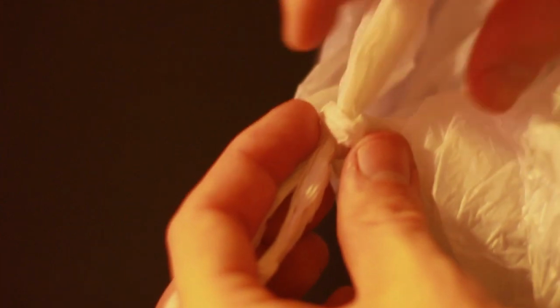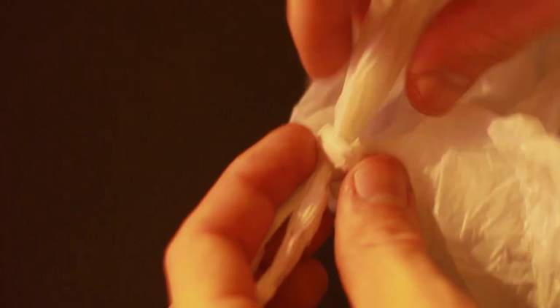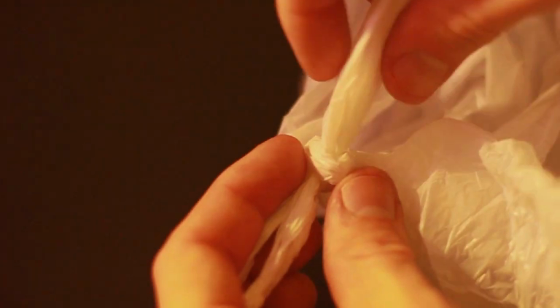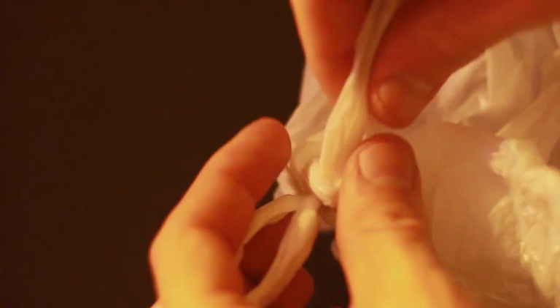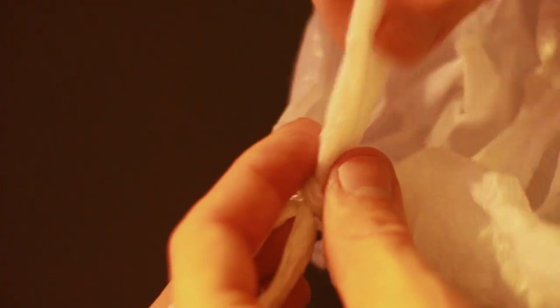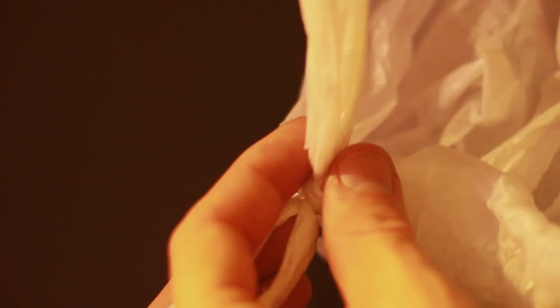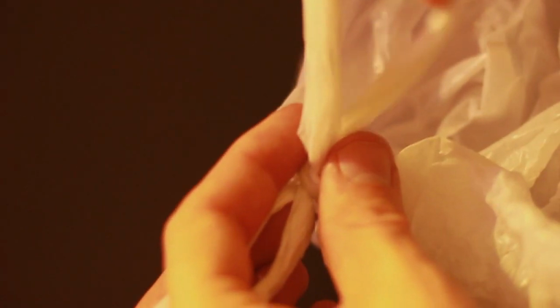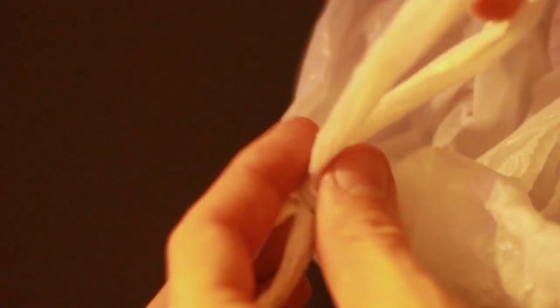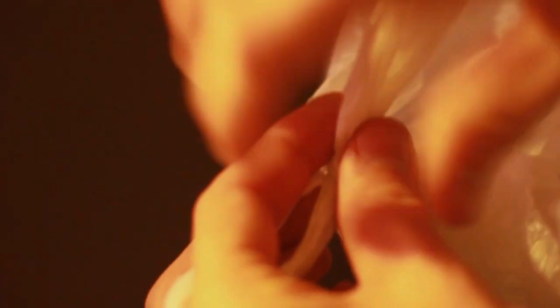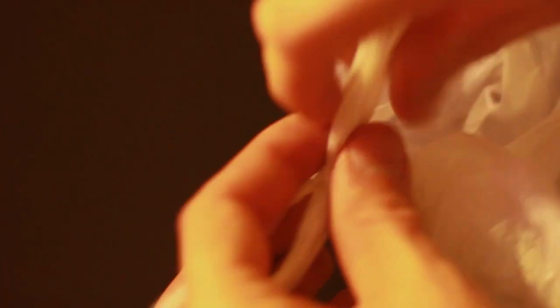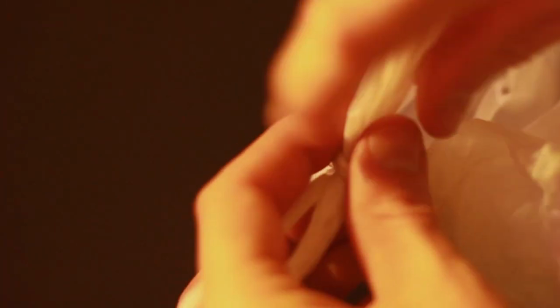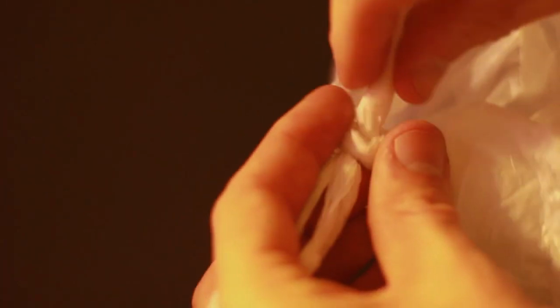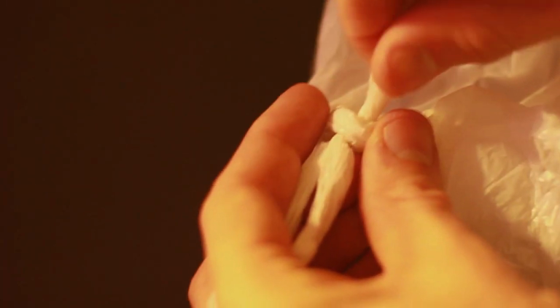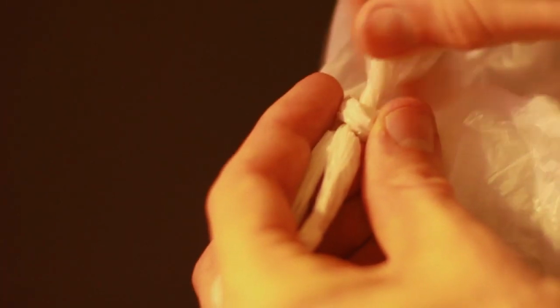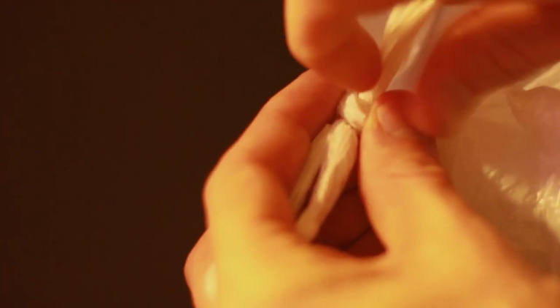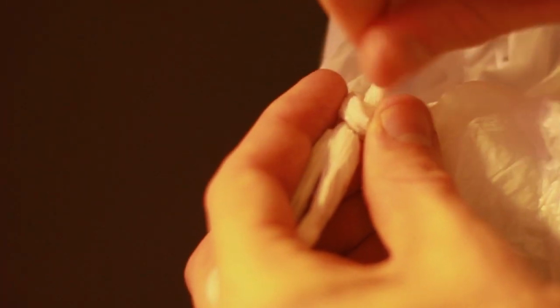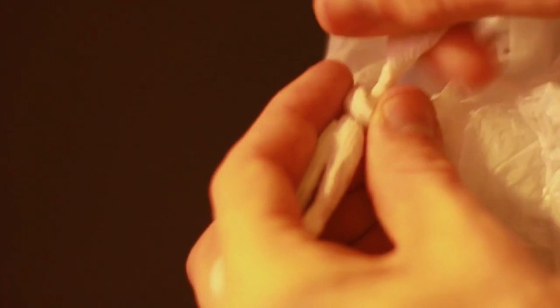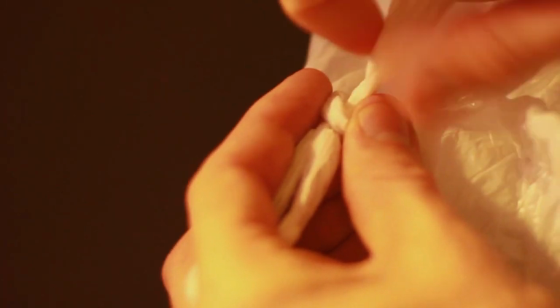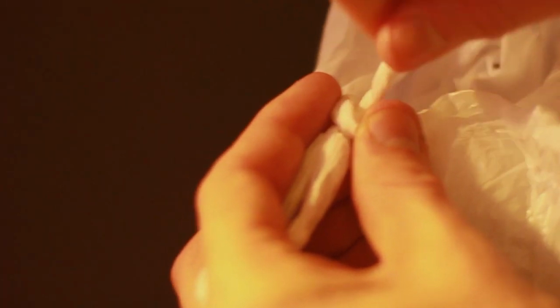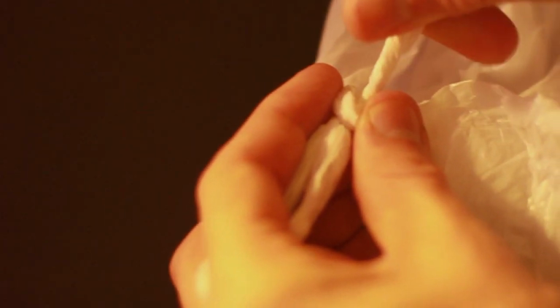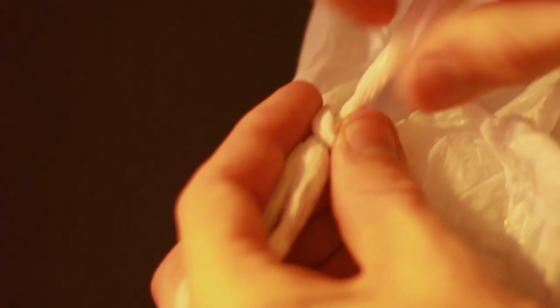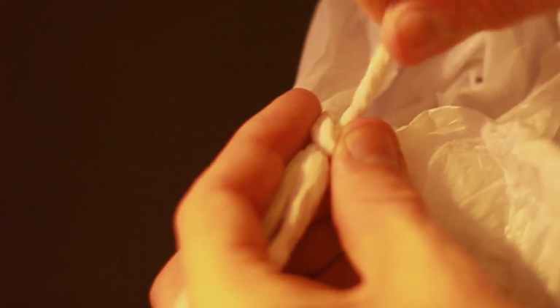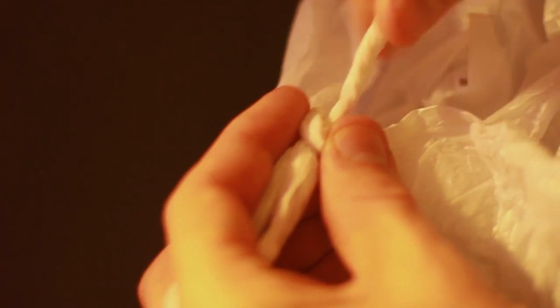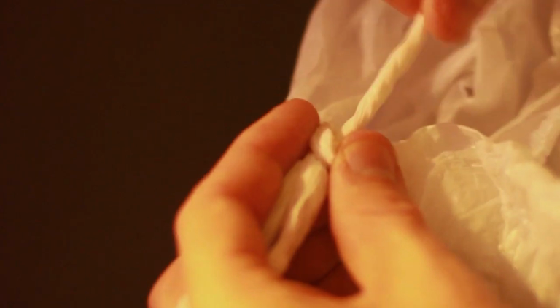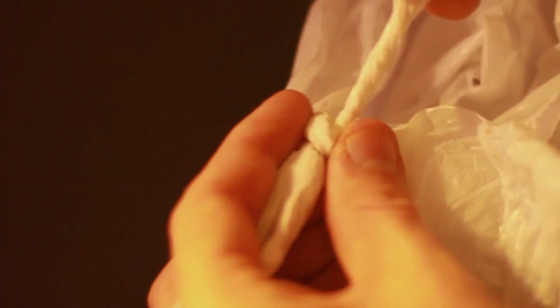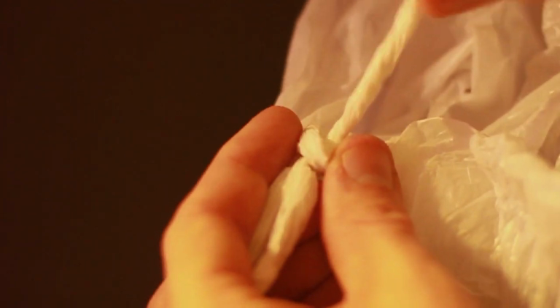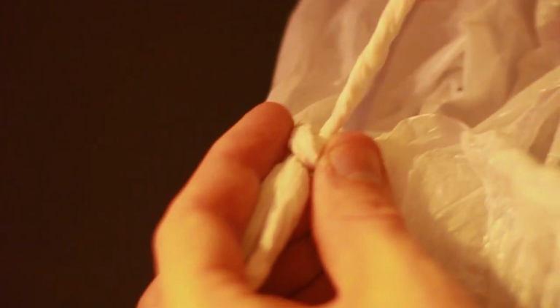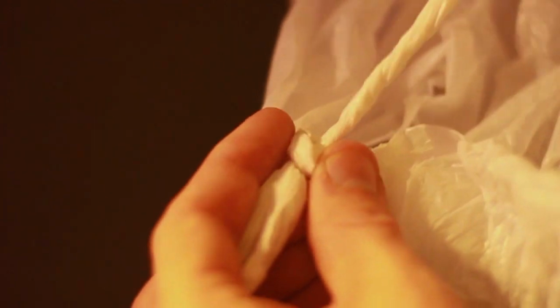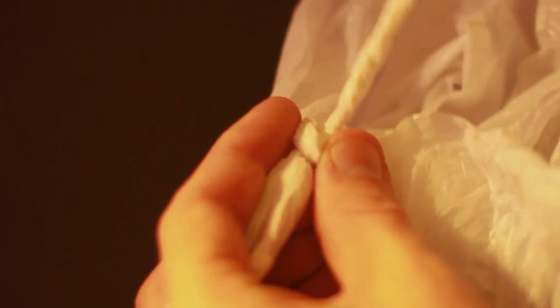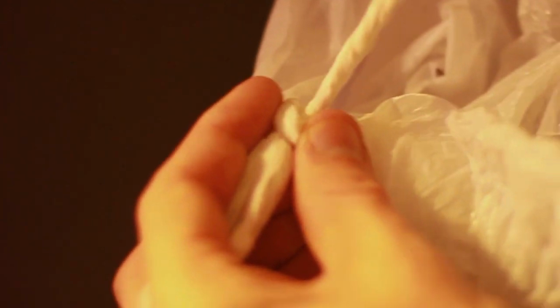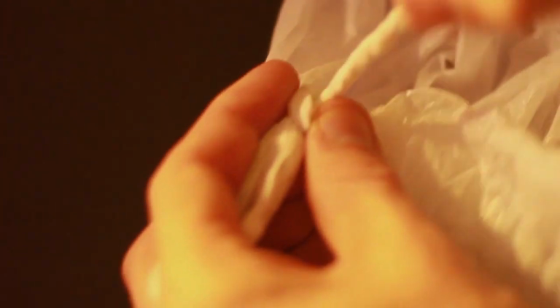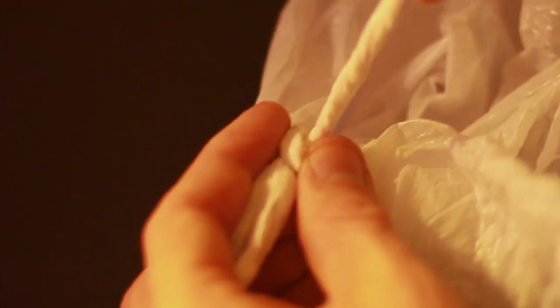What you want to do is instead of picking the knot like normal, simply twist one of the loops until it's nice and tight and simply push it through like this.